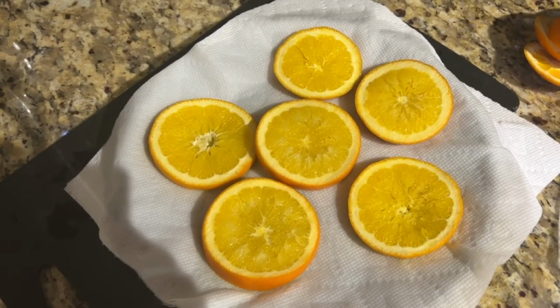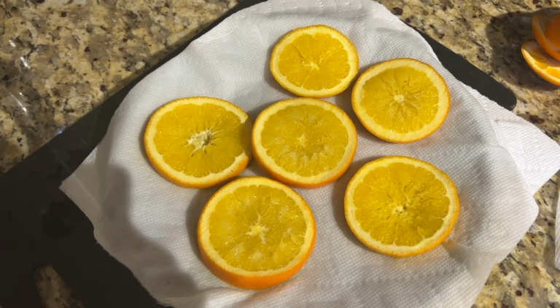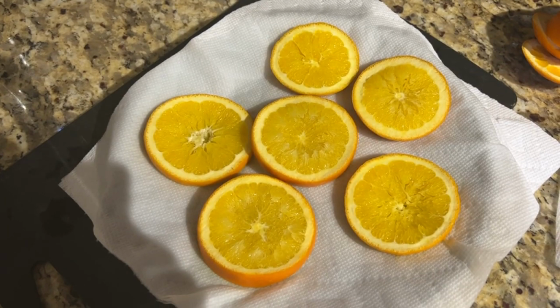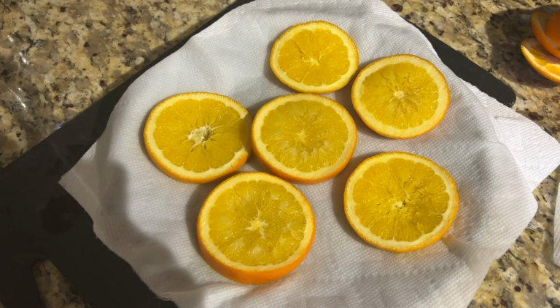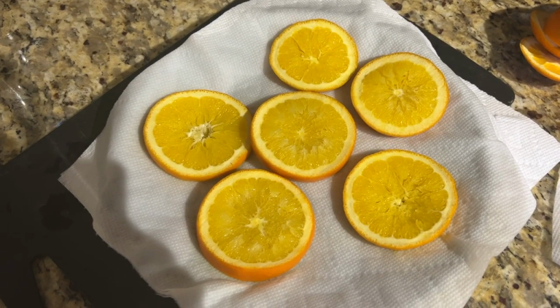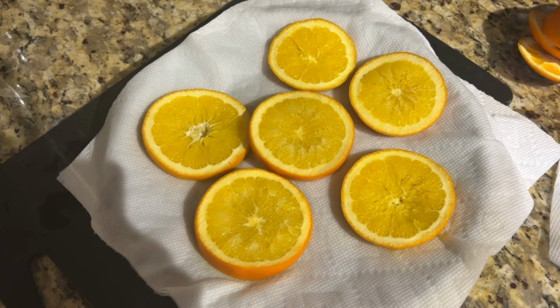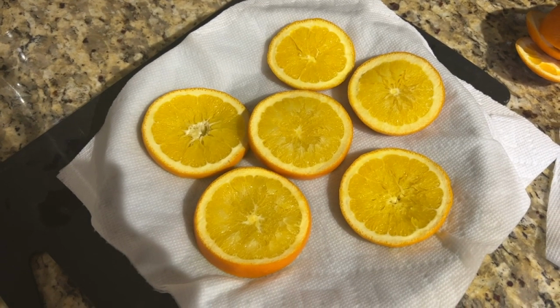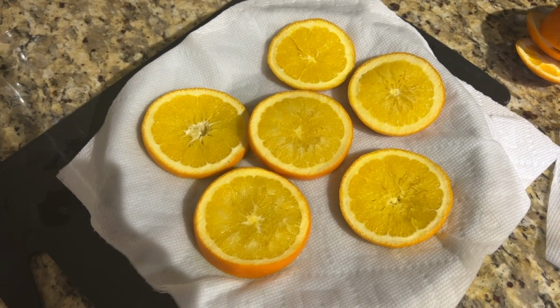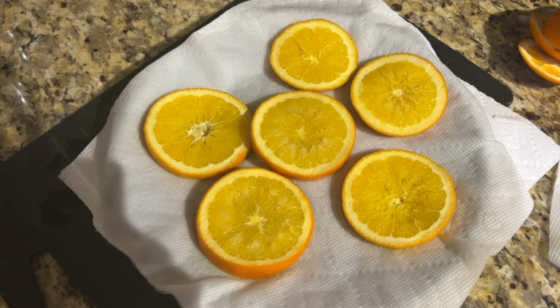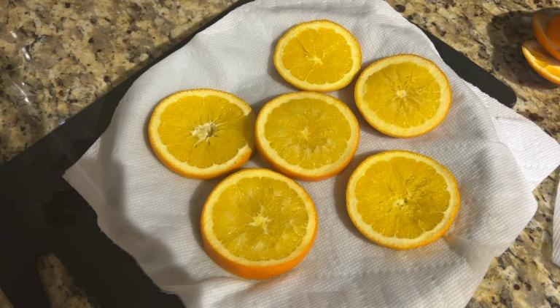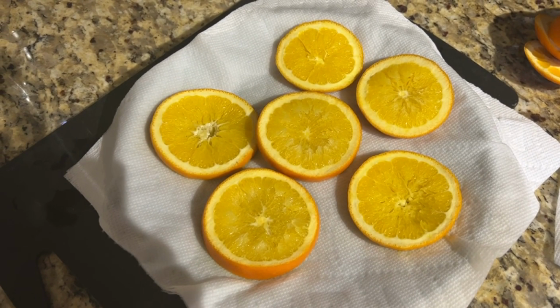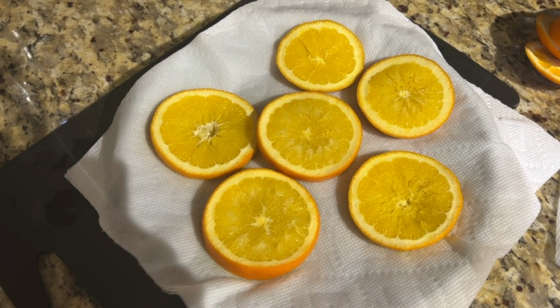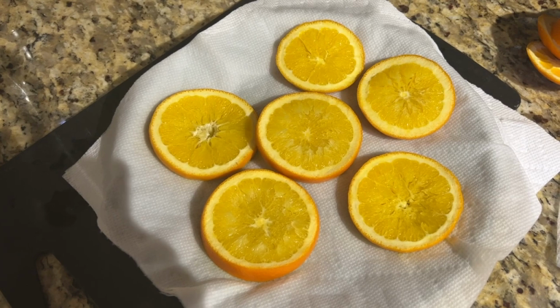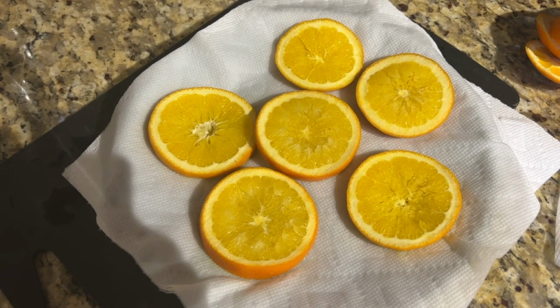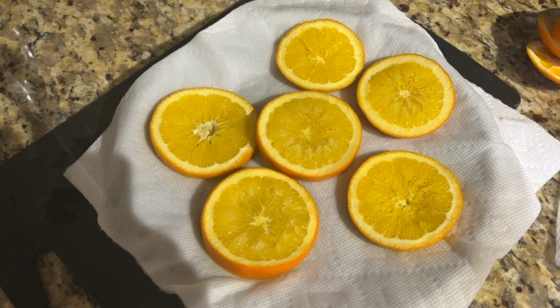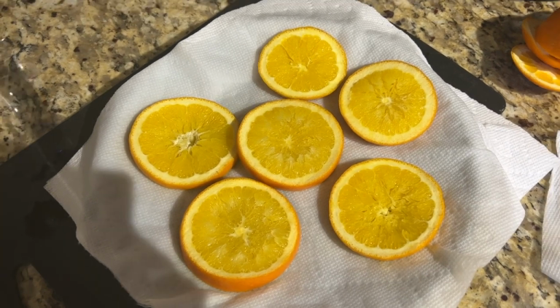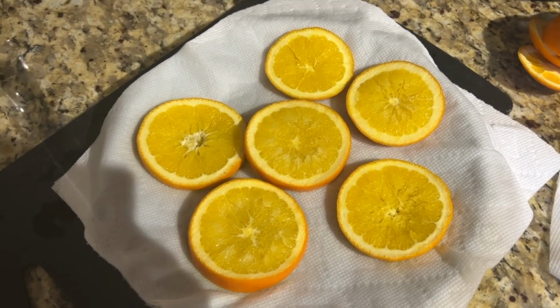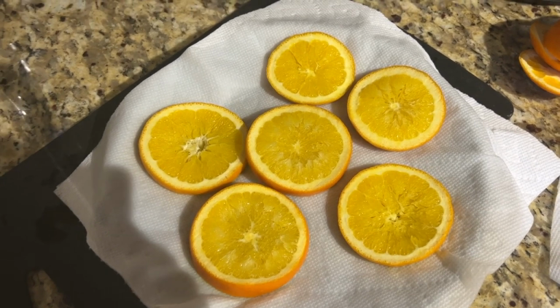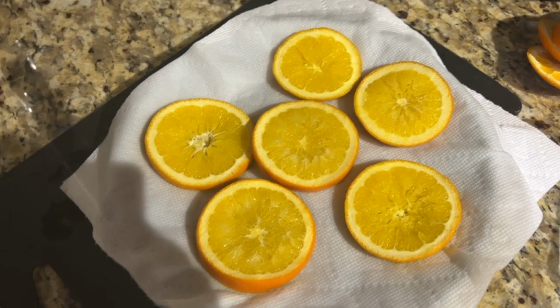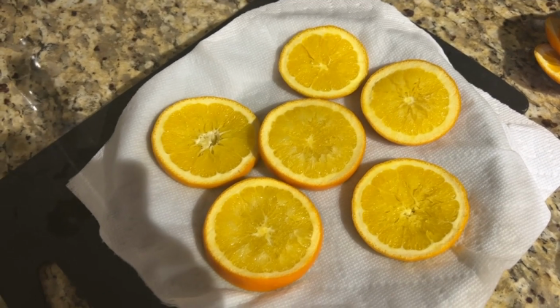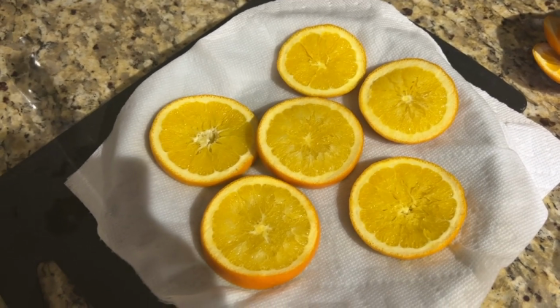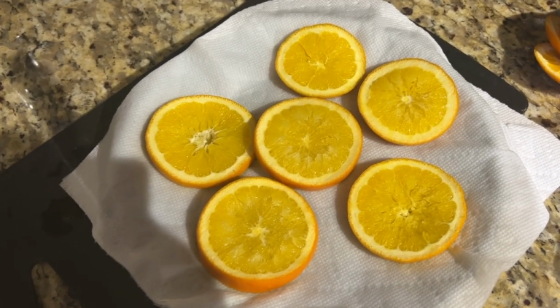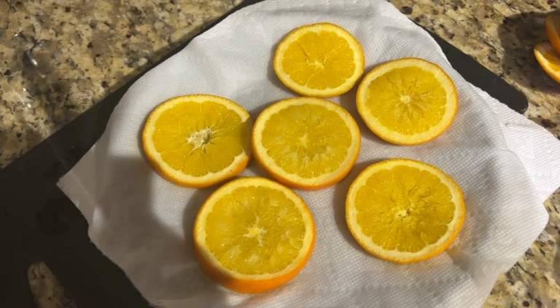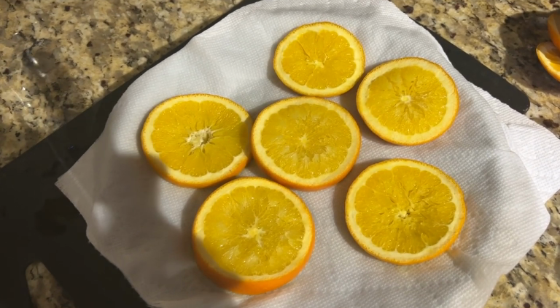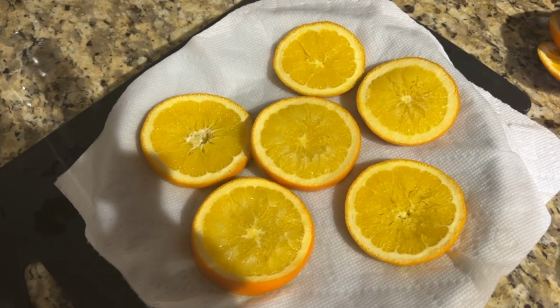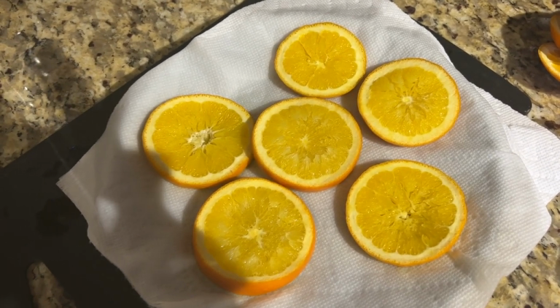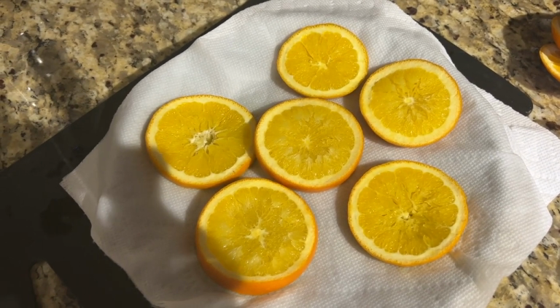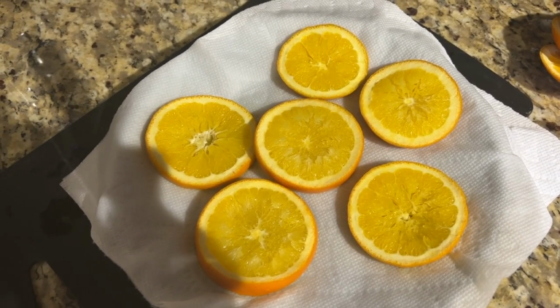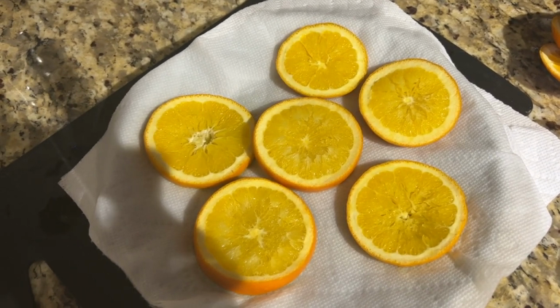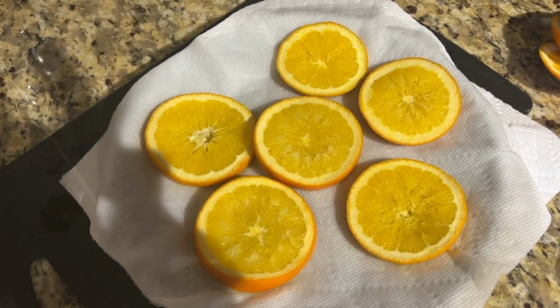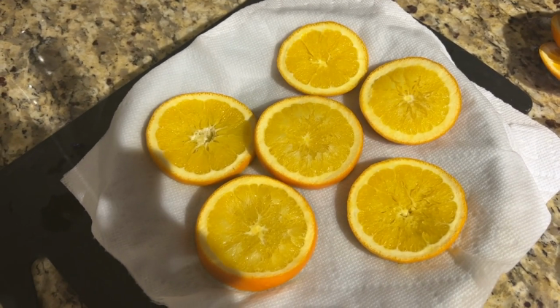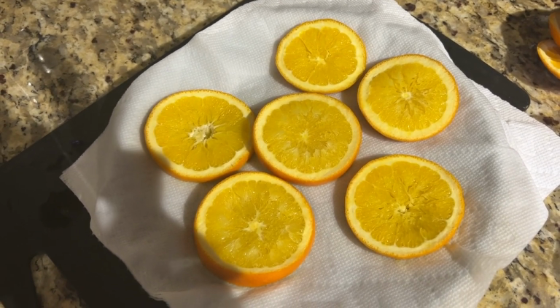I just microwaved the slices for about three minutes, now I'm gonna put them in the air fryer on the dehydrate setting.